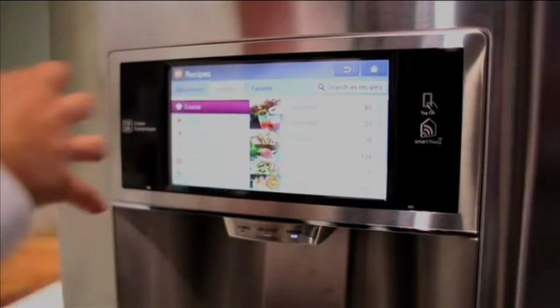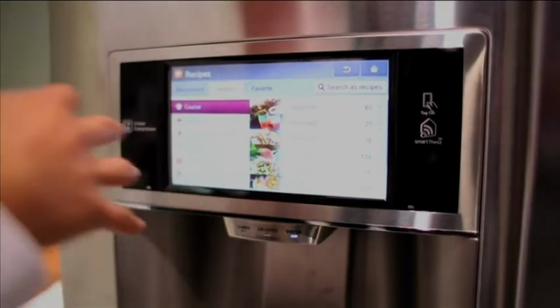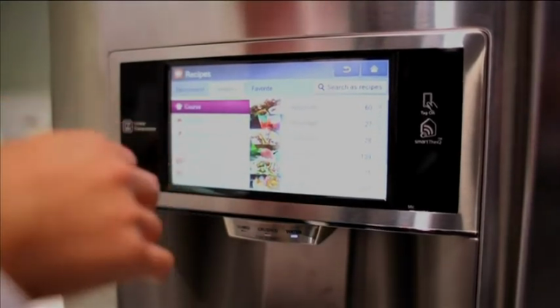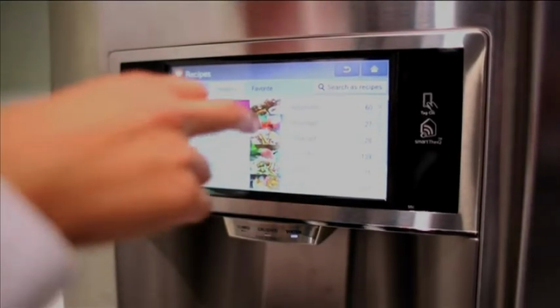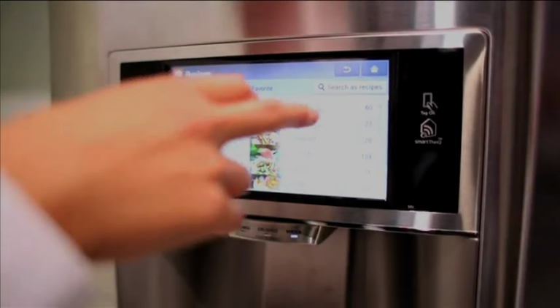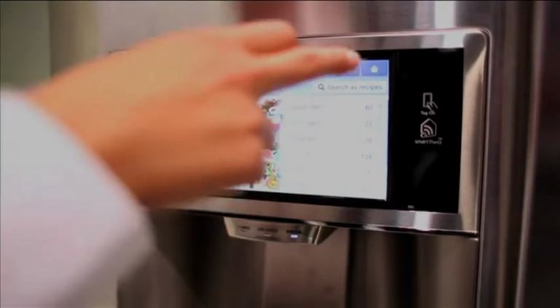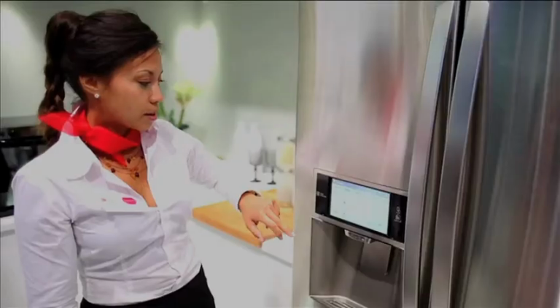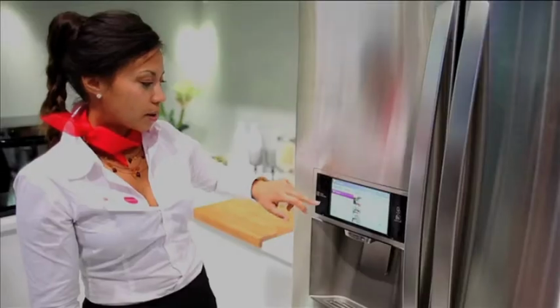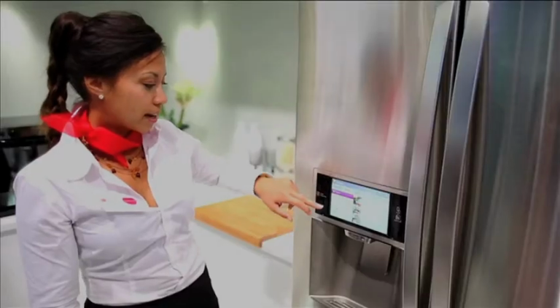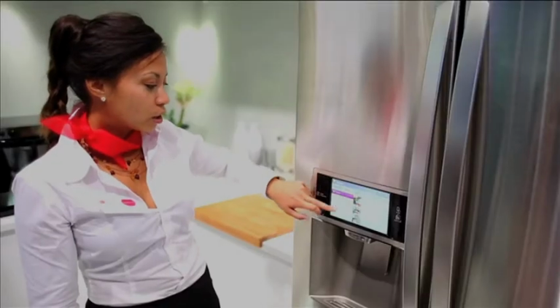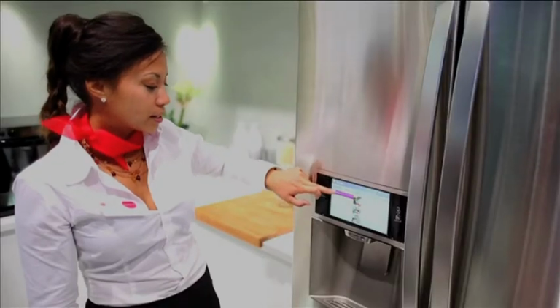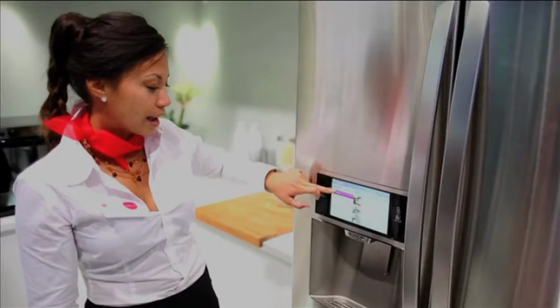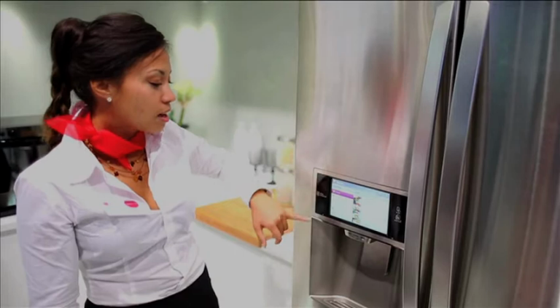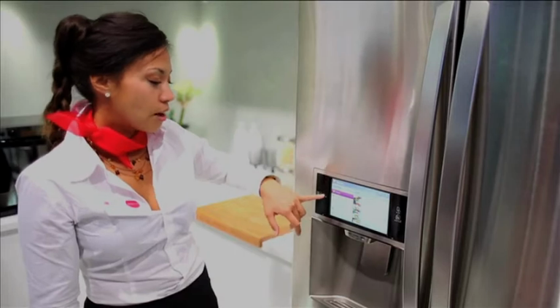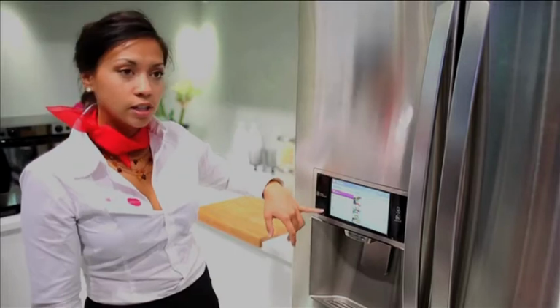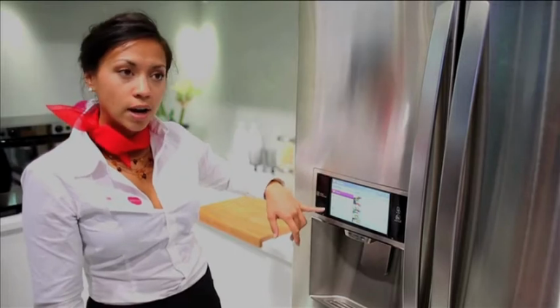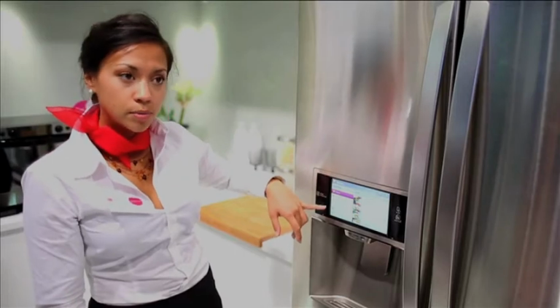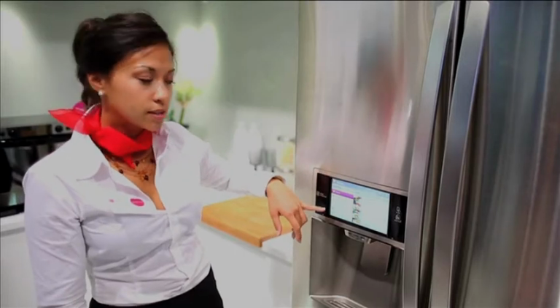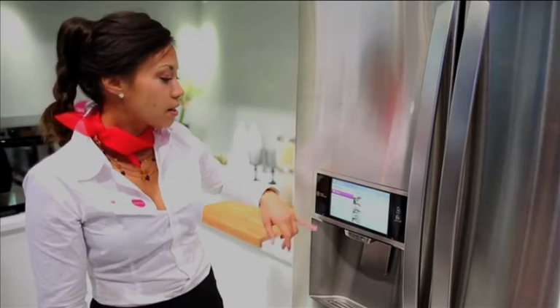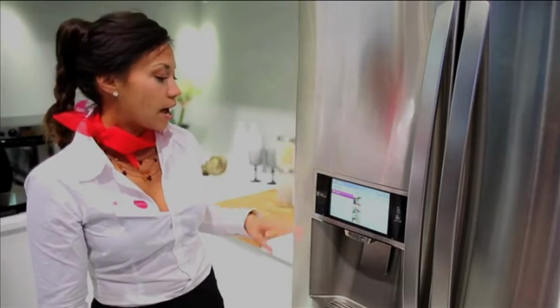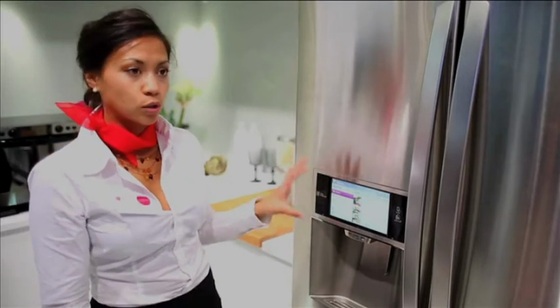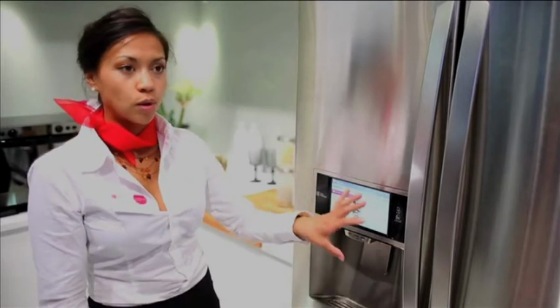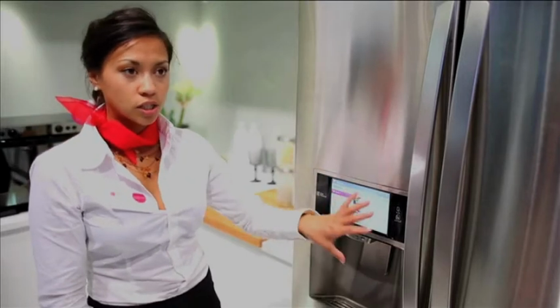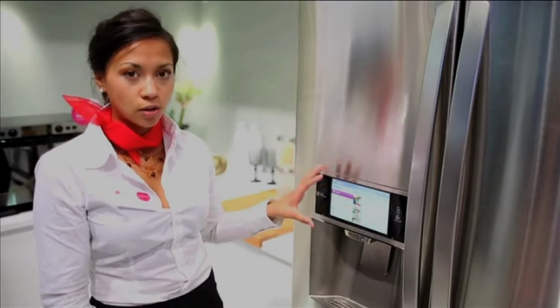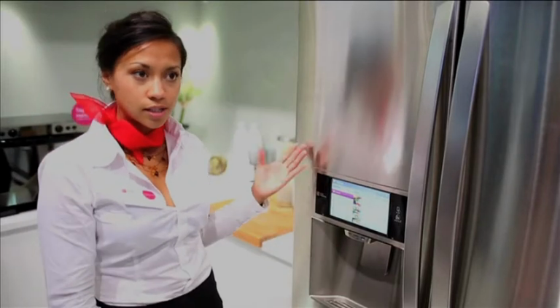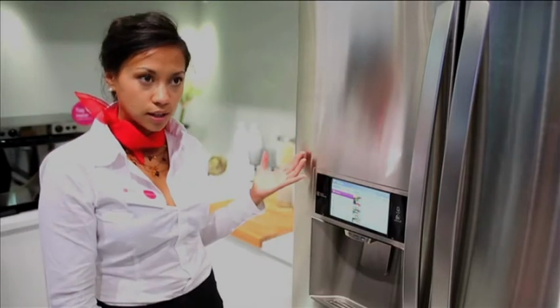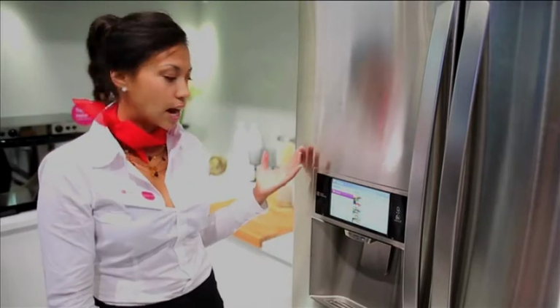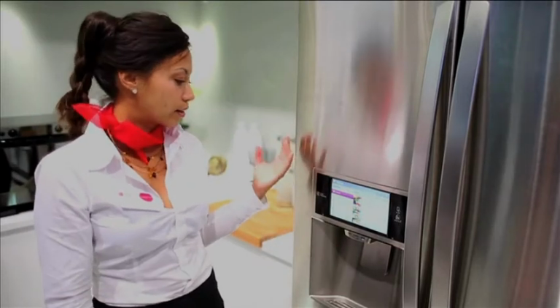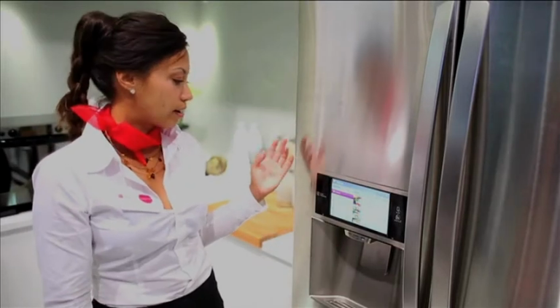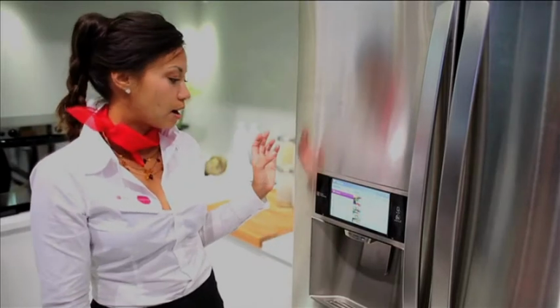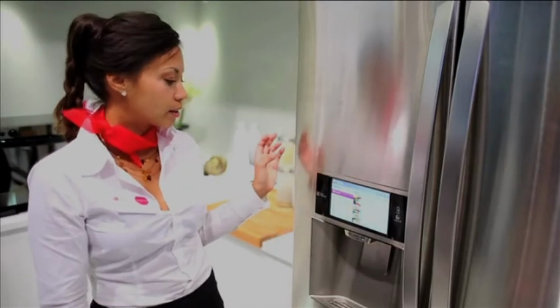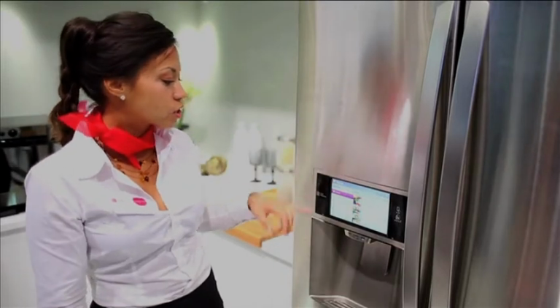You also have the opportunity to browse recipes. There are categories like video recipes, so you can watch them here on the screen directly in the kitchen.